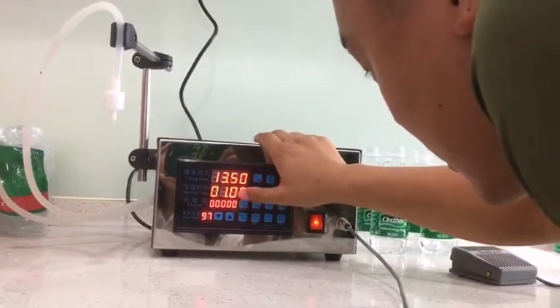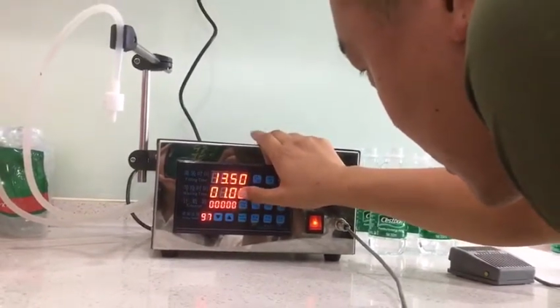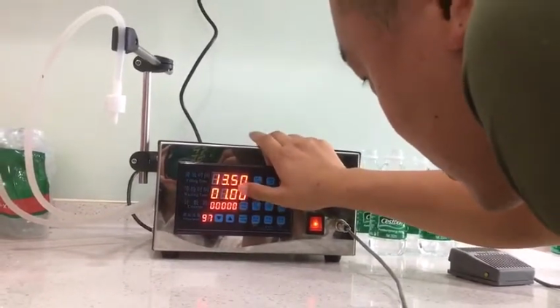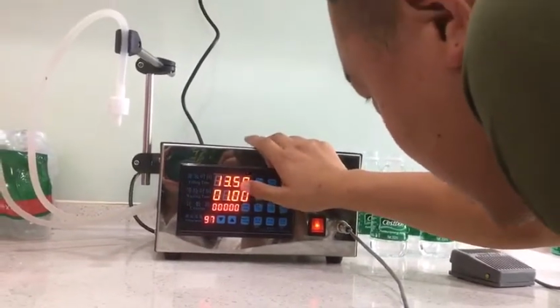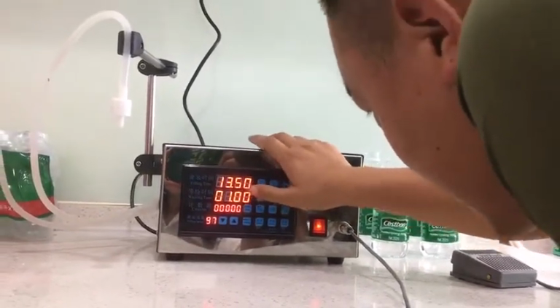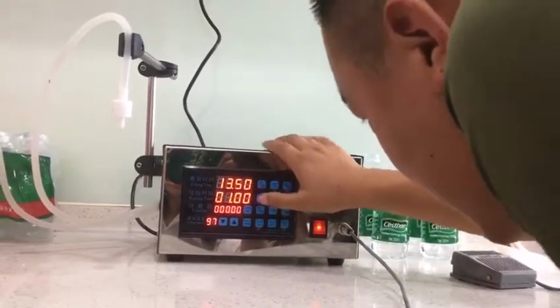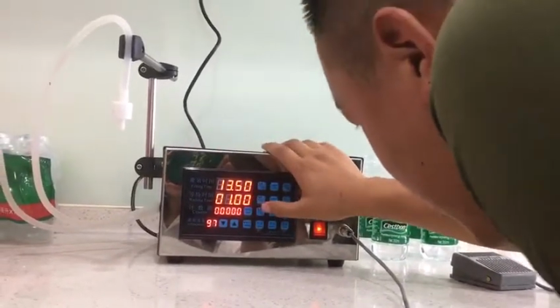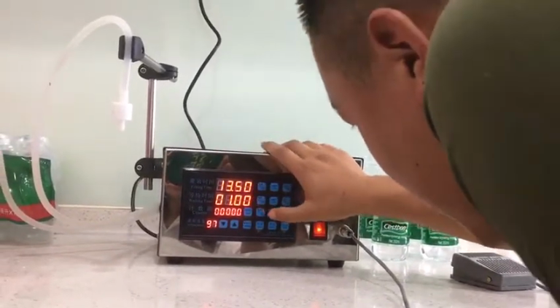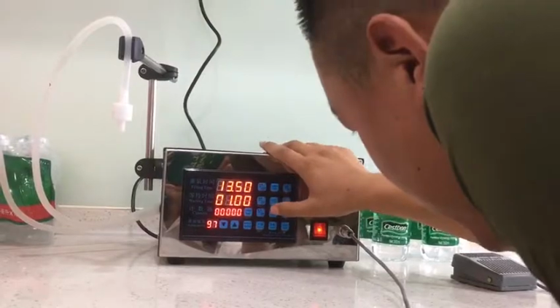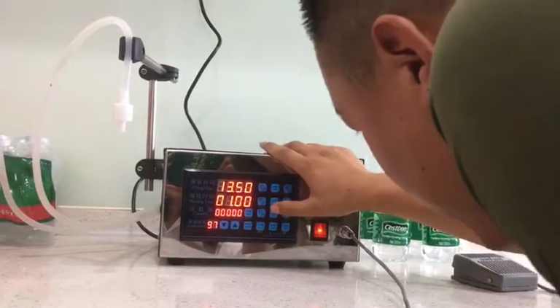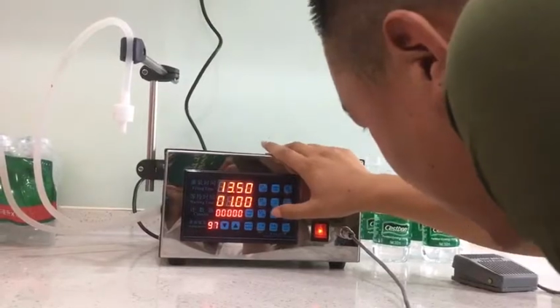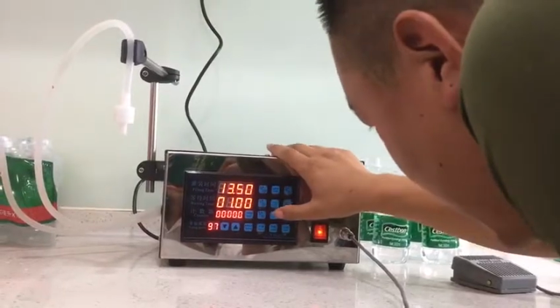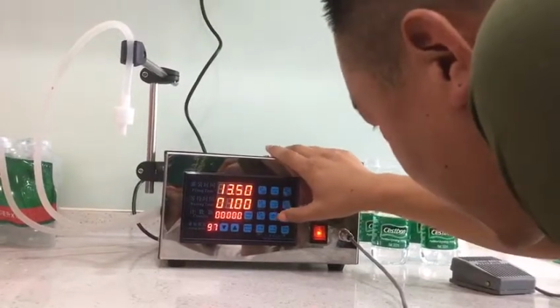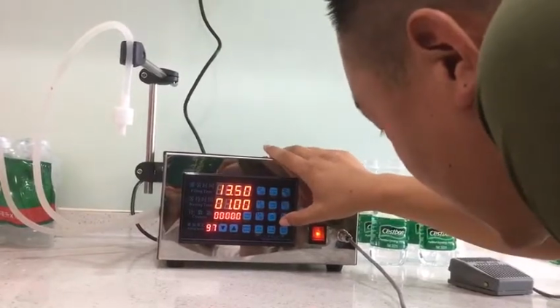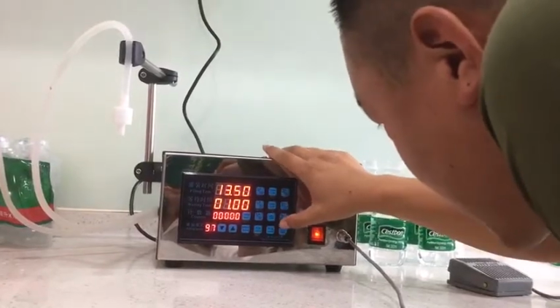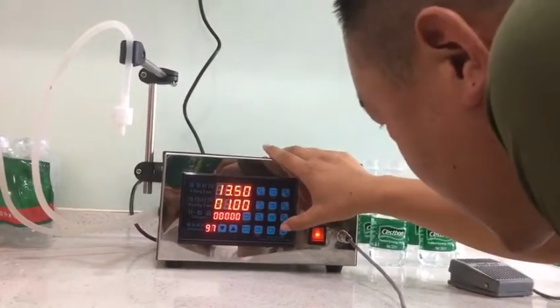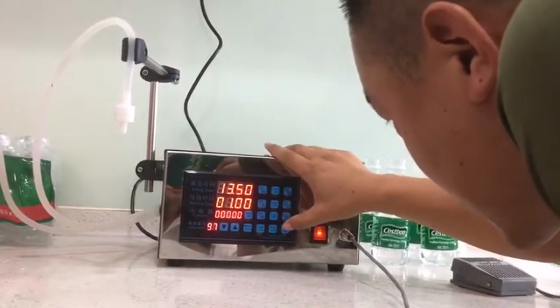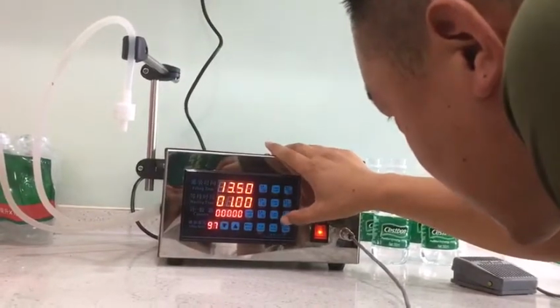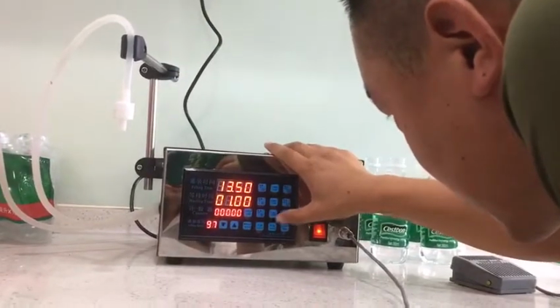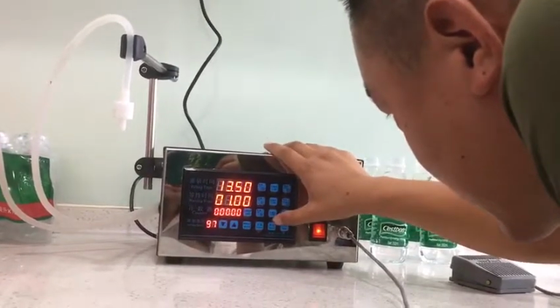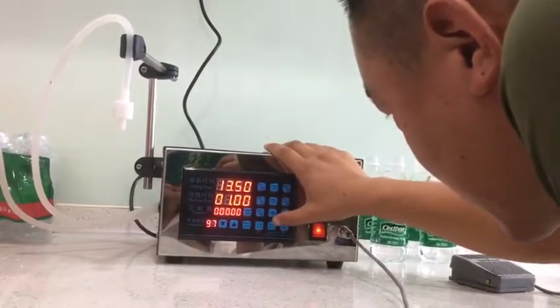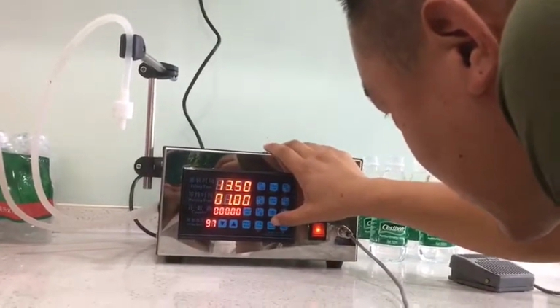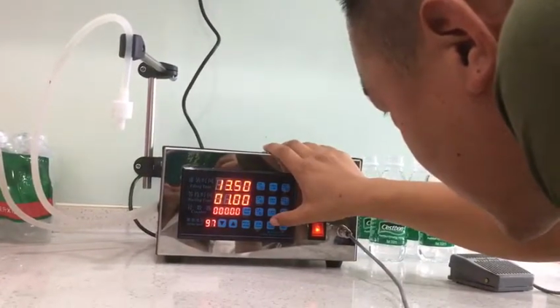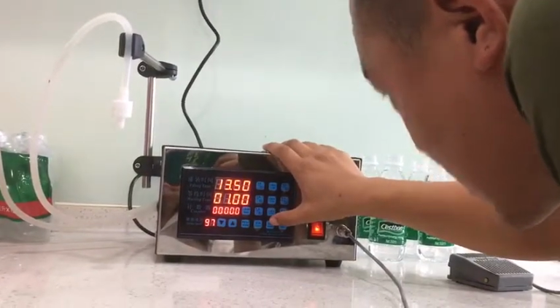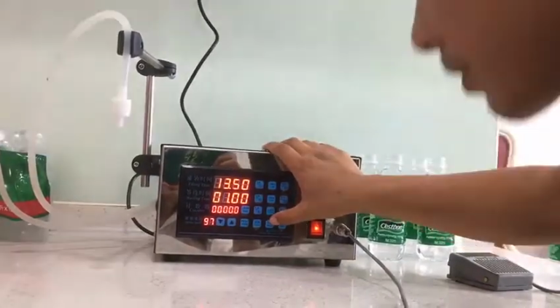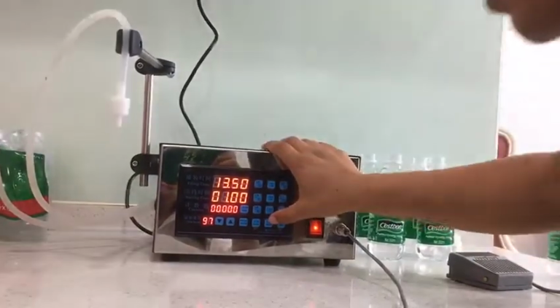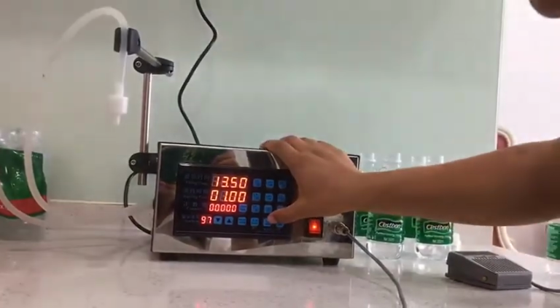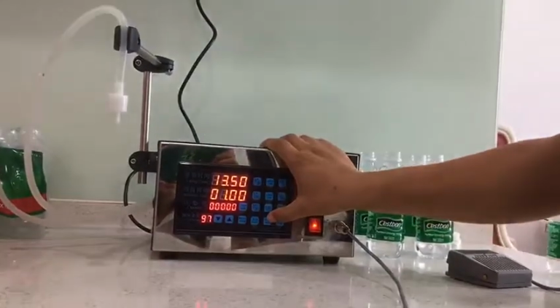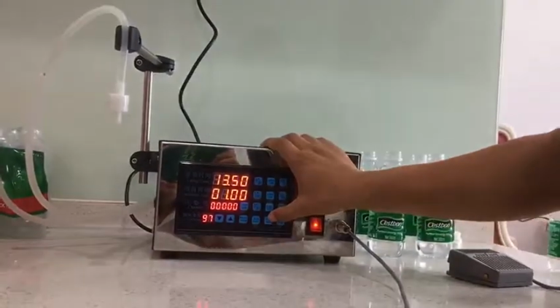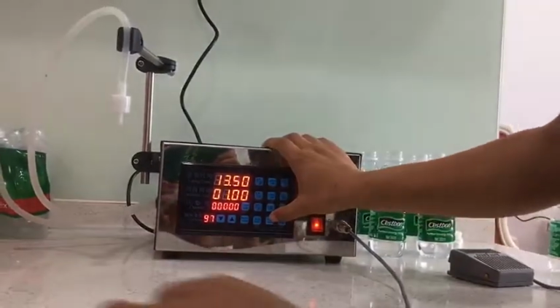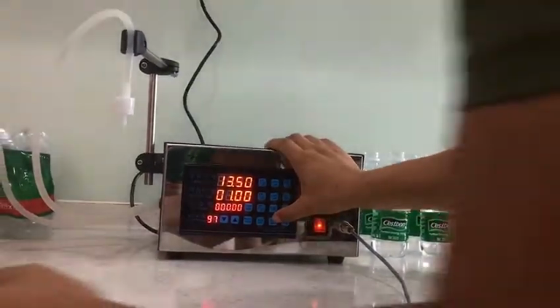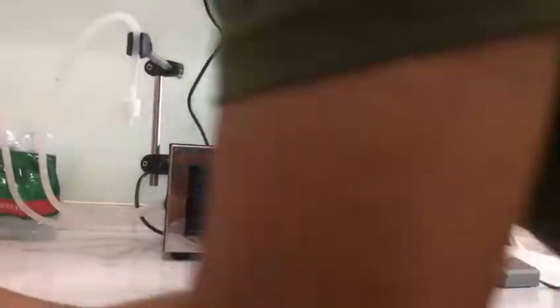Now choose the manual or automatic. It's manual, like this.